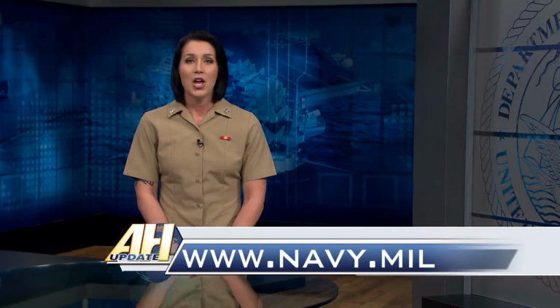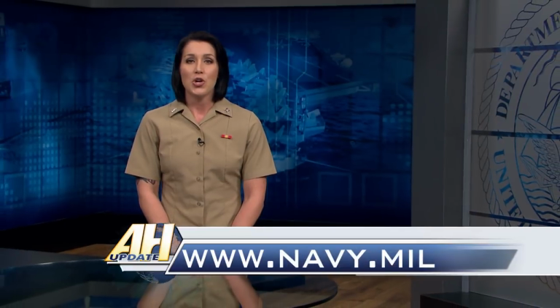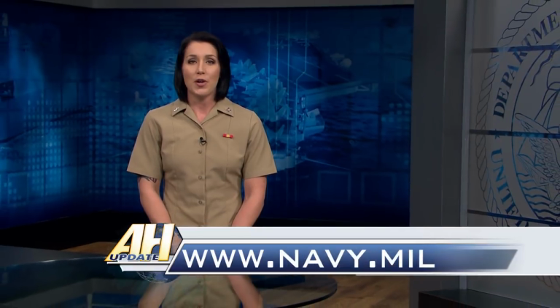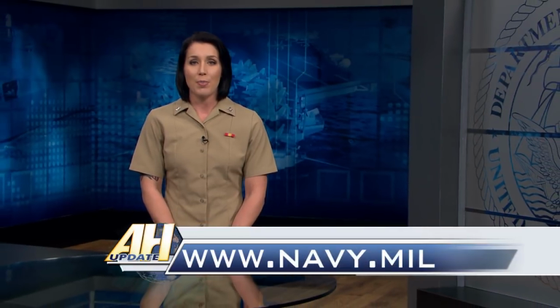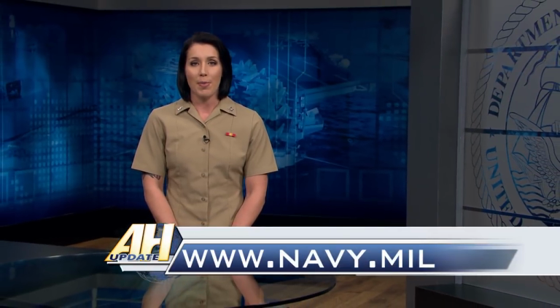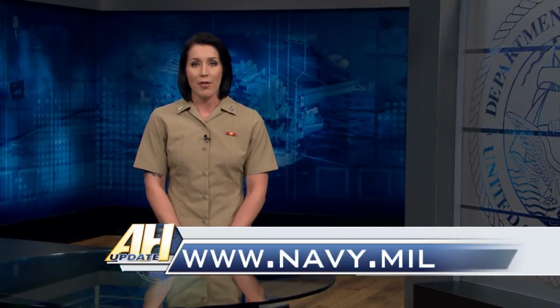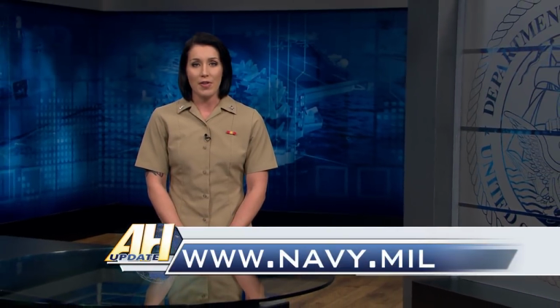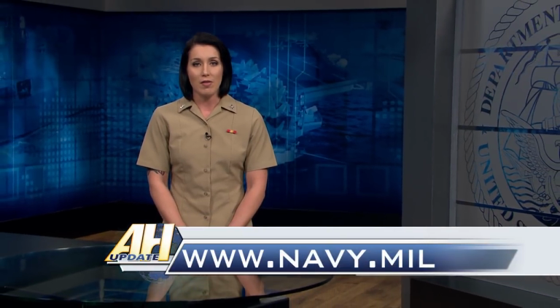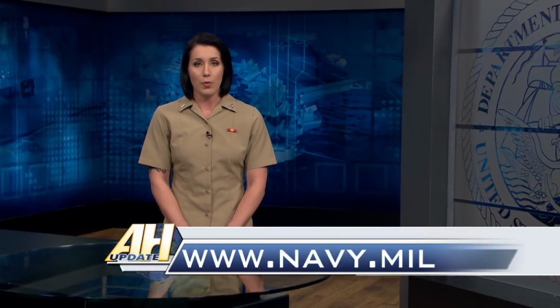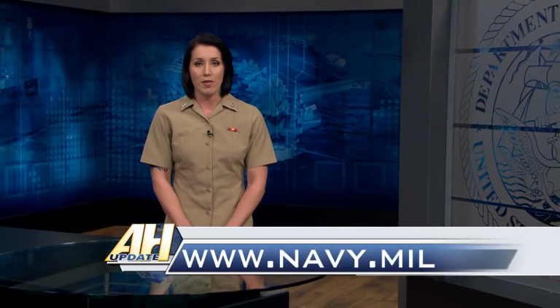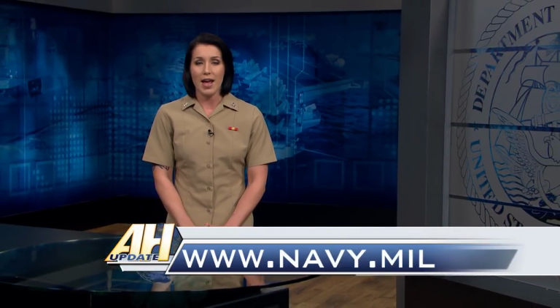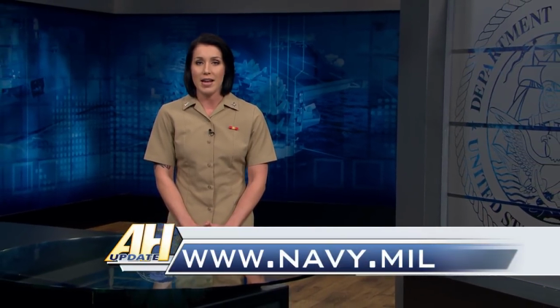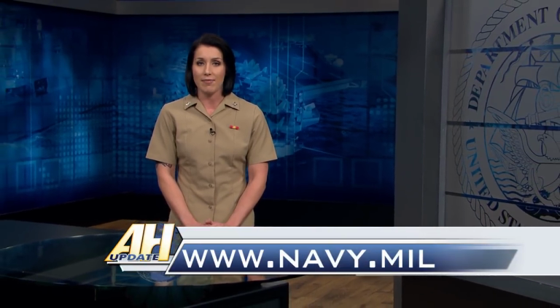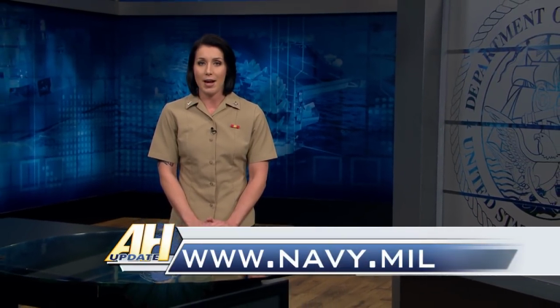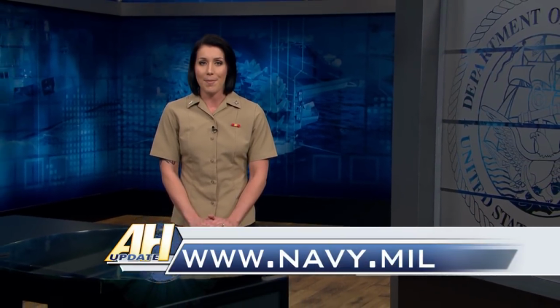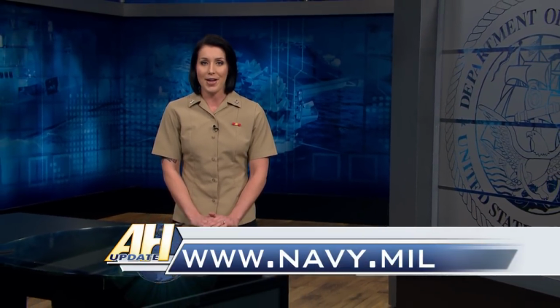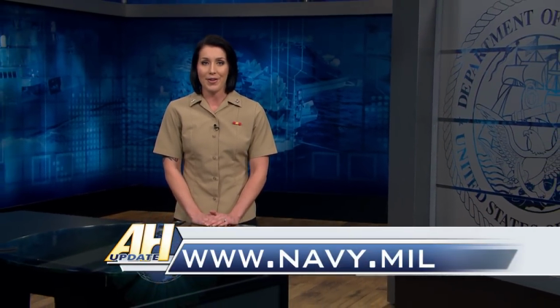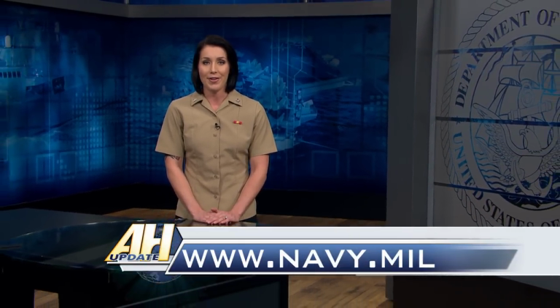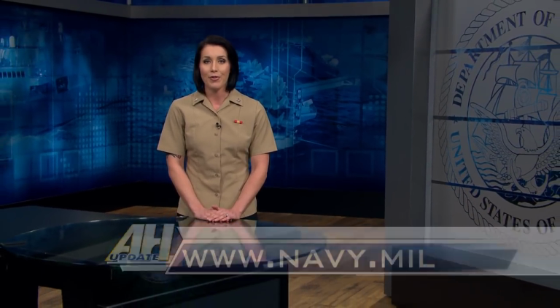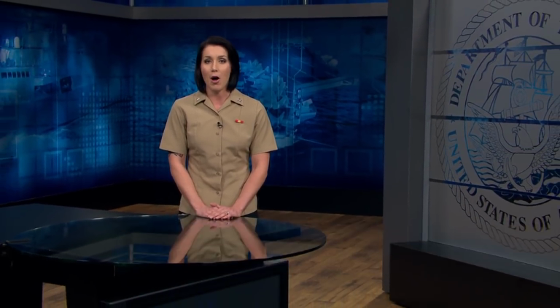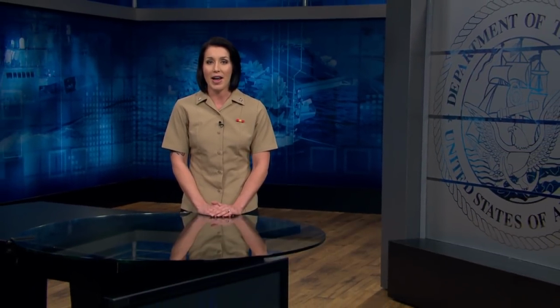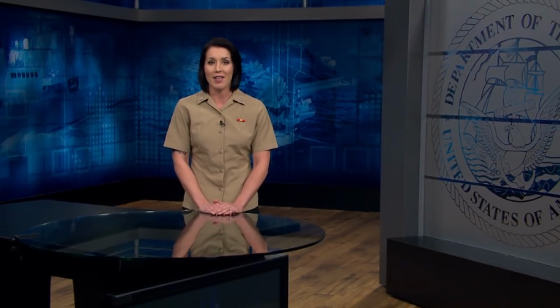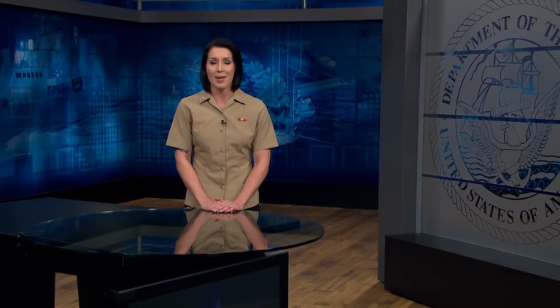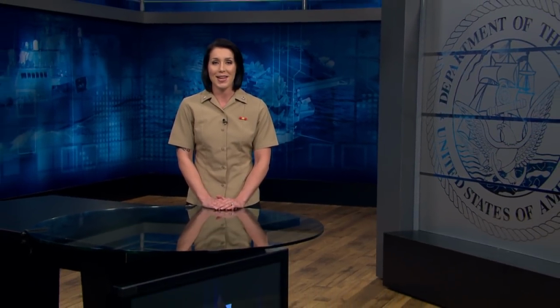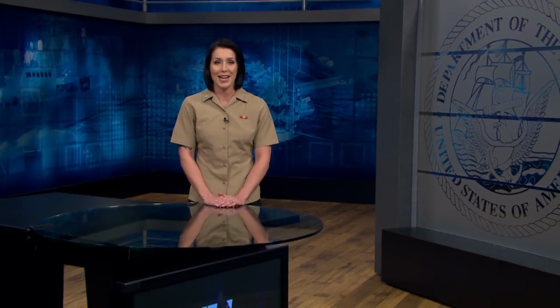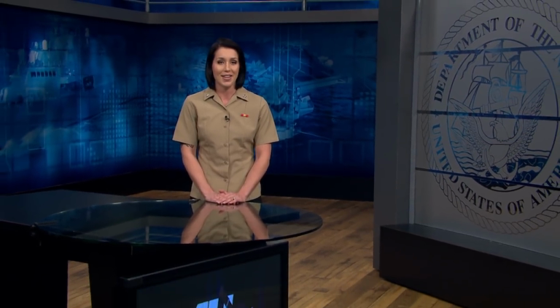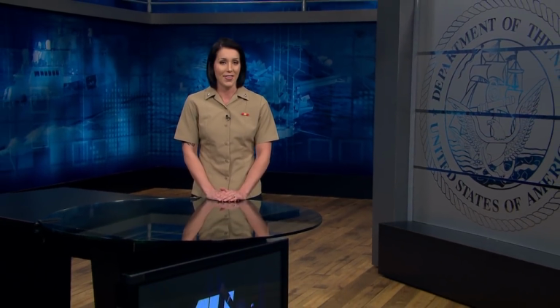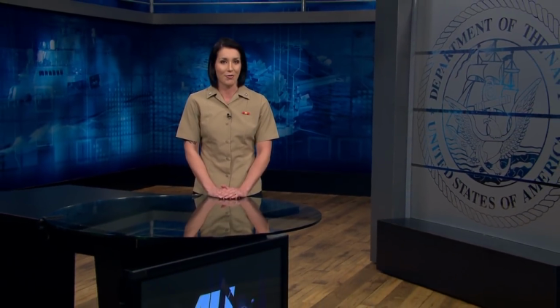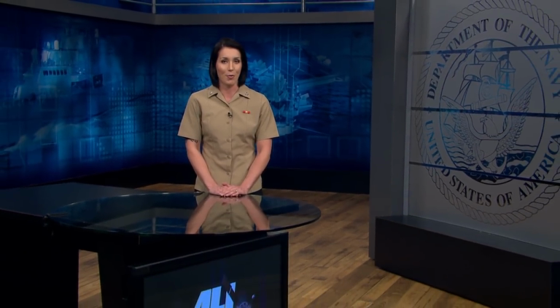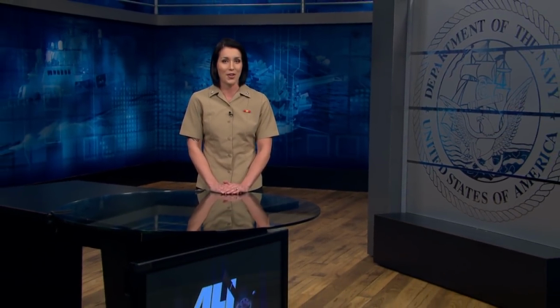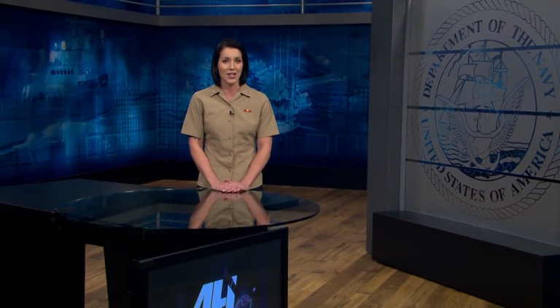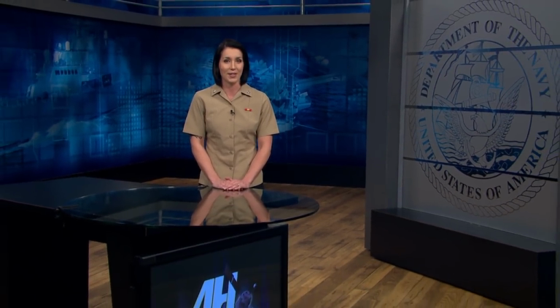You can read more about these stories at Navy.mil. From All Hands Update, thanks for watching.